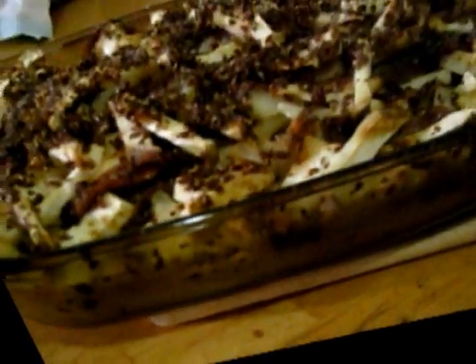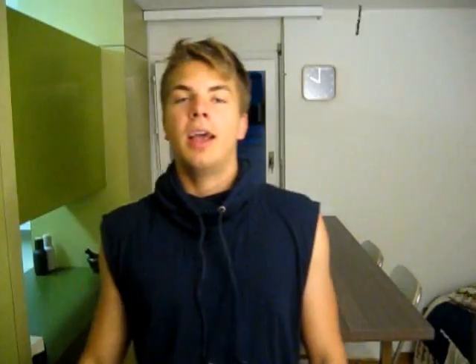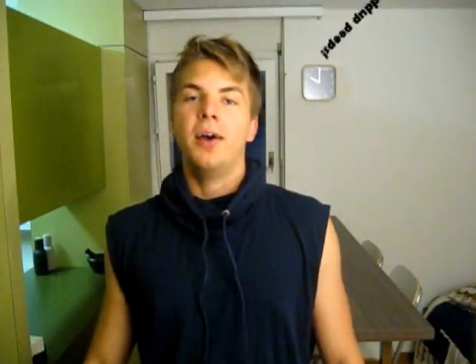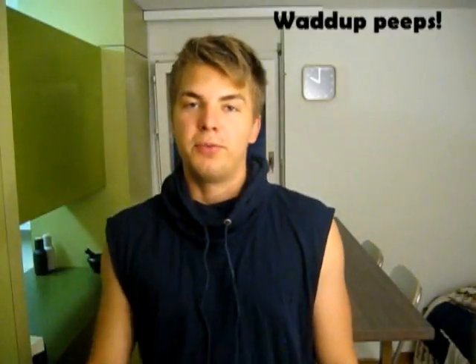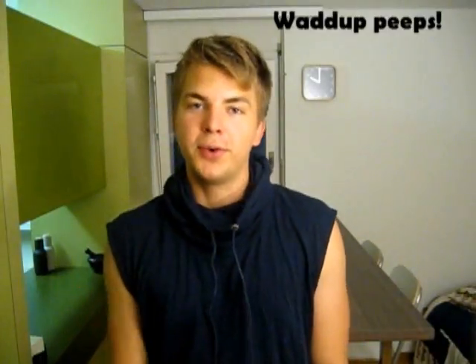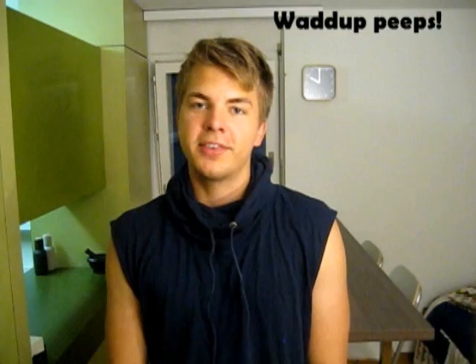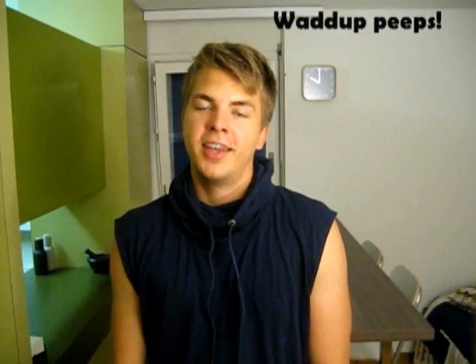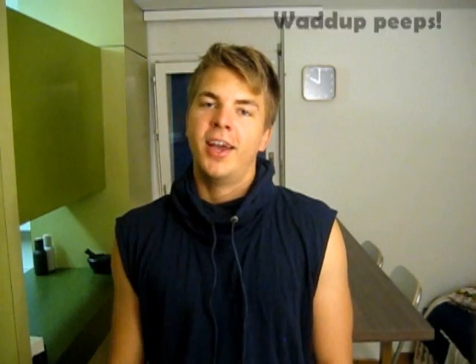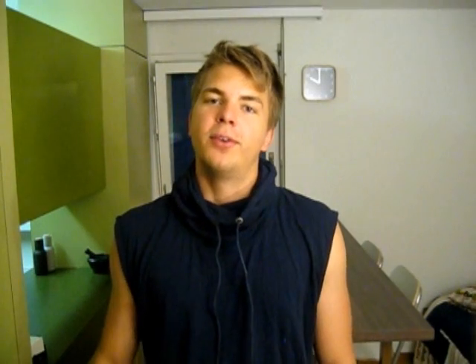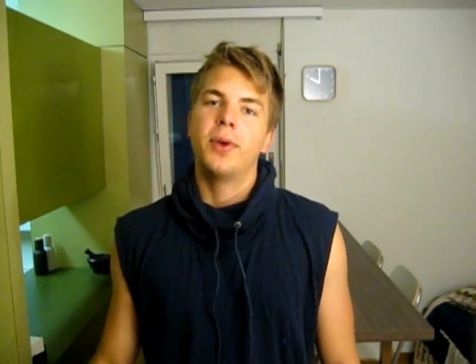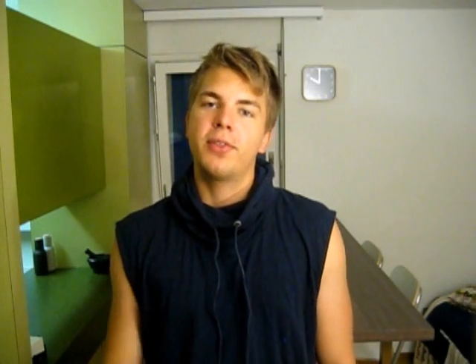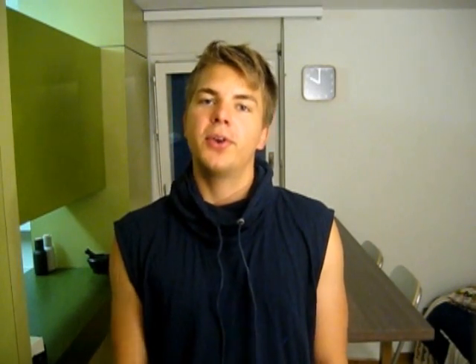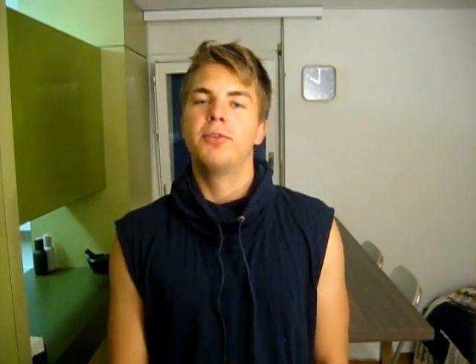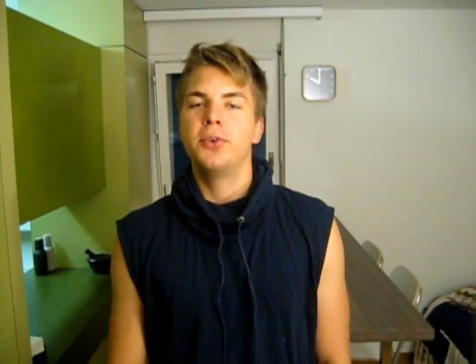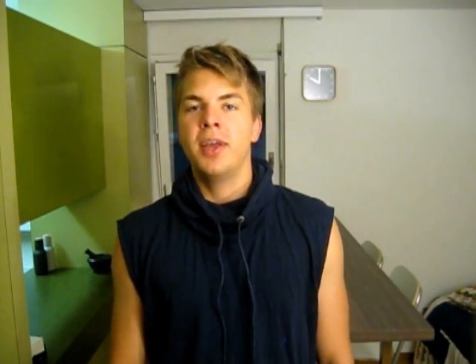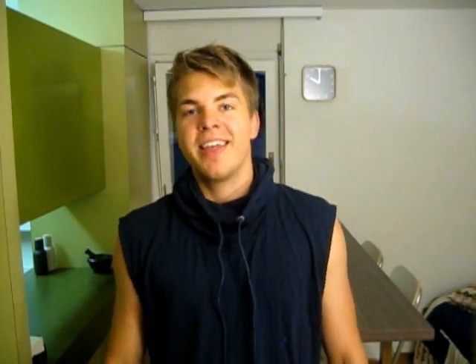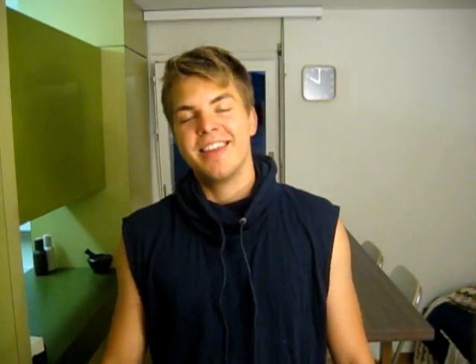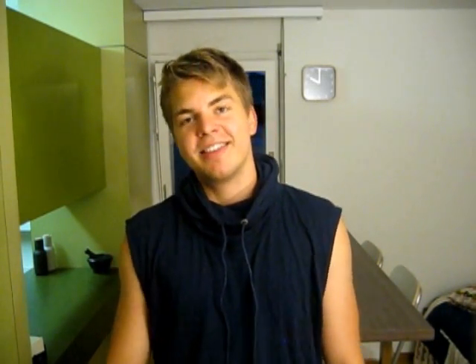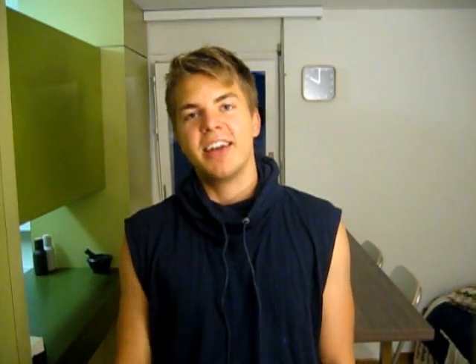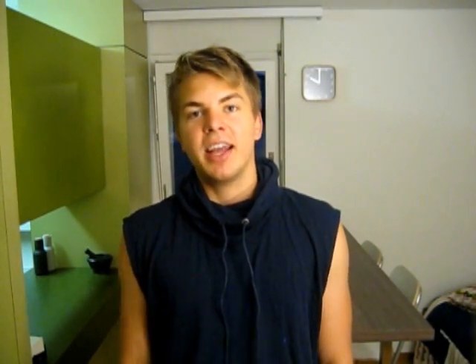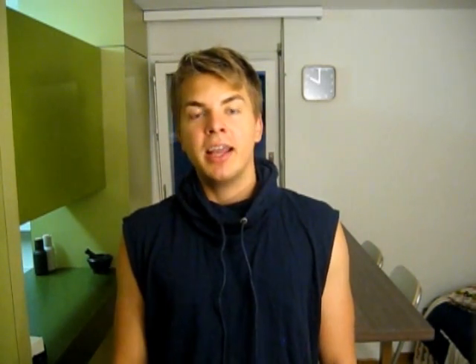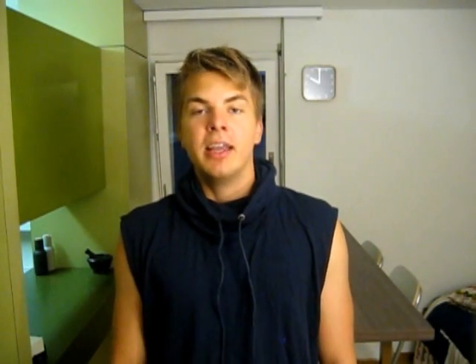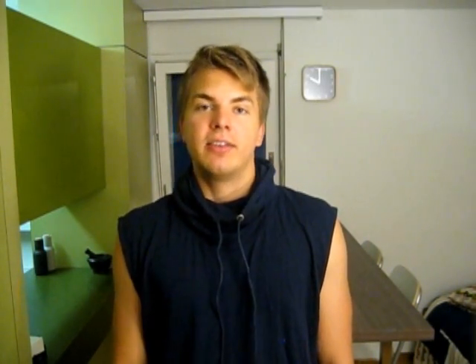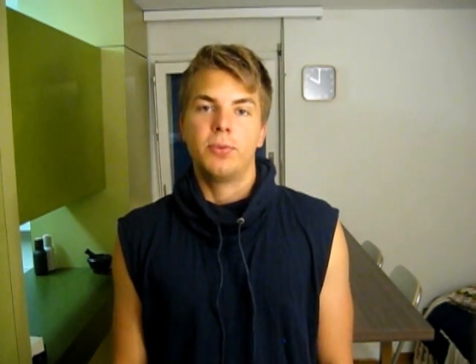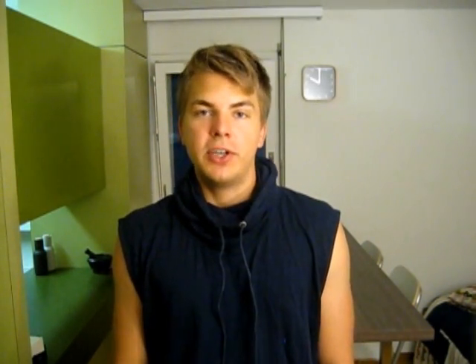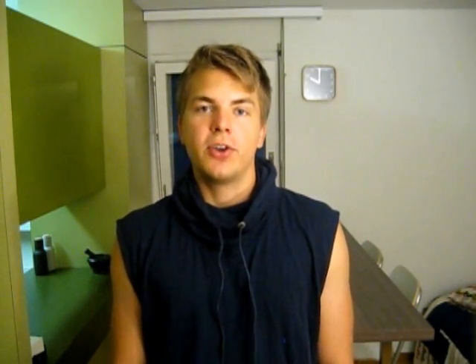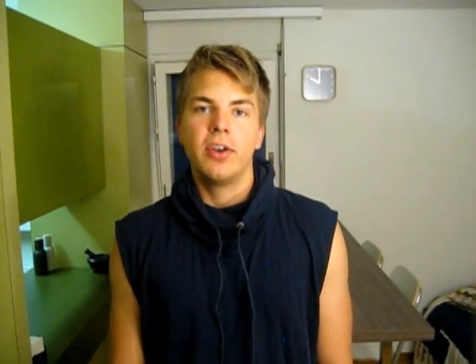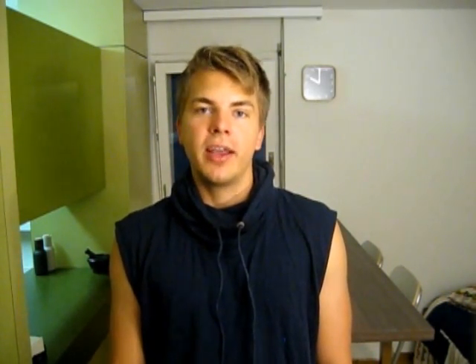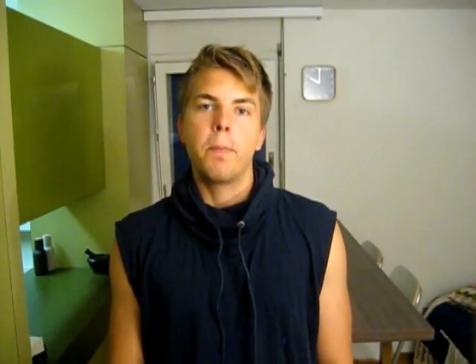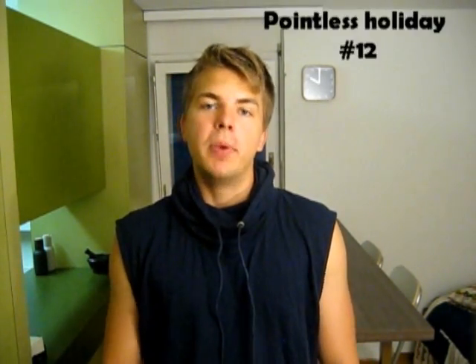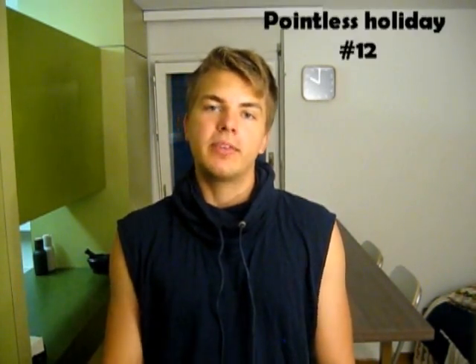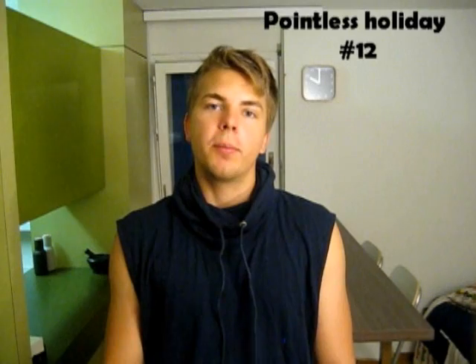Howdy folks! On the 23rd of June, this Saturday, is the Swedish holiday Midsummer.